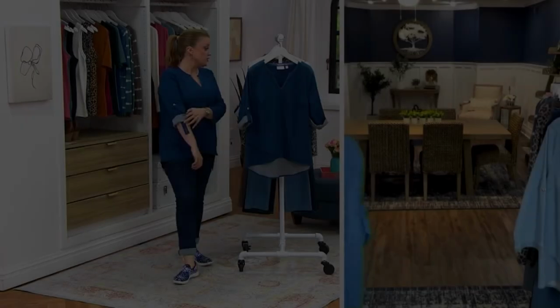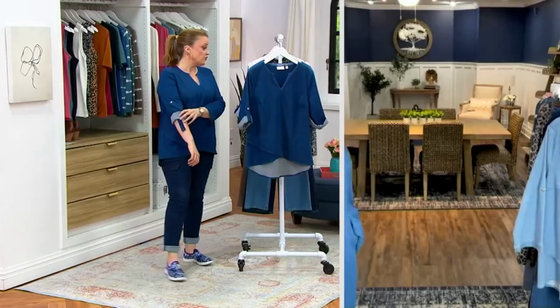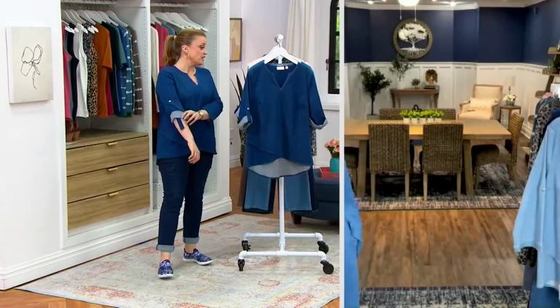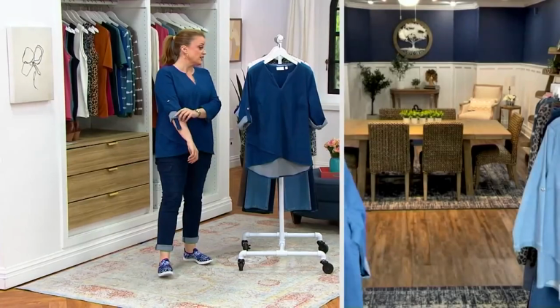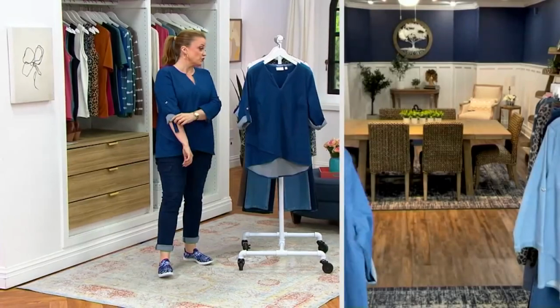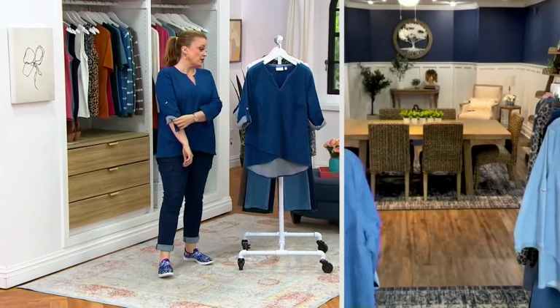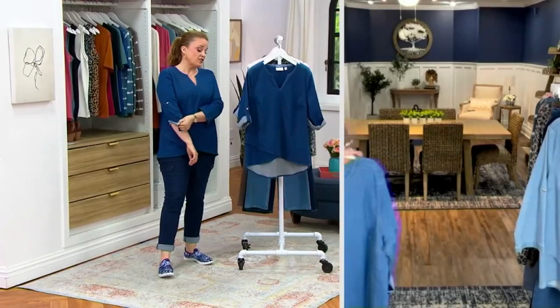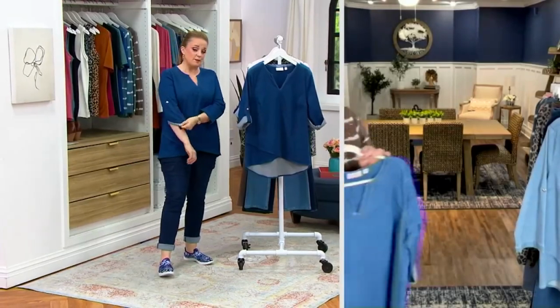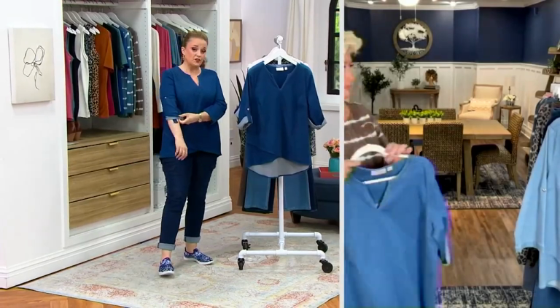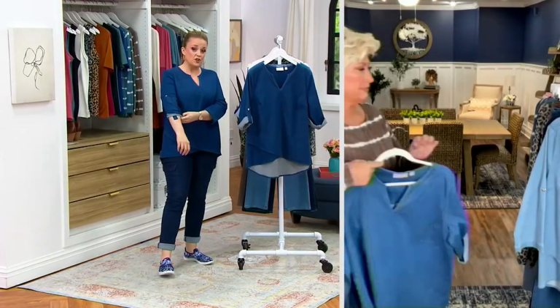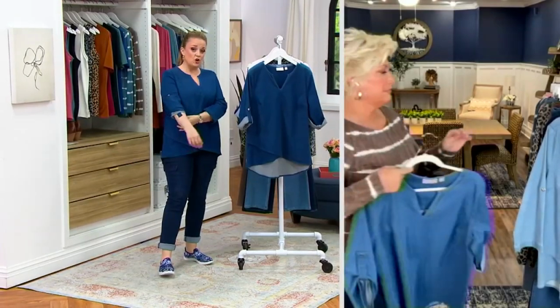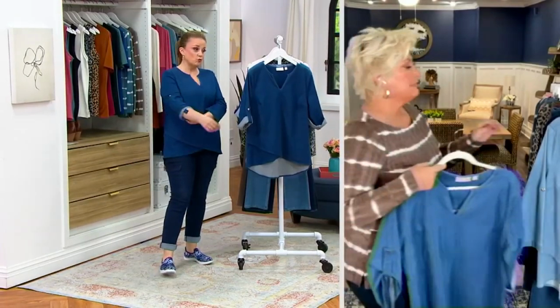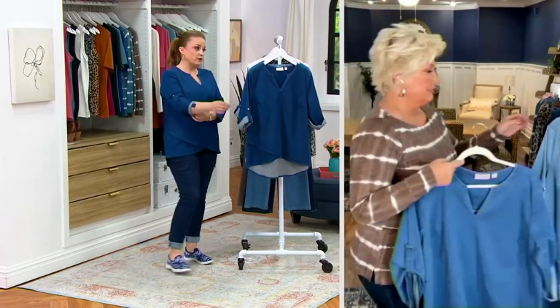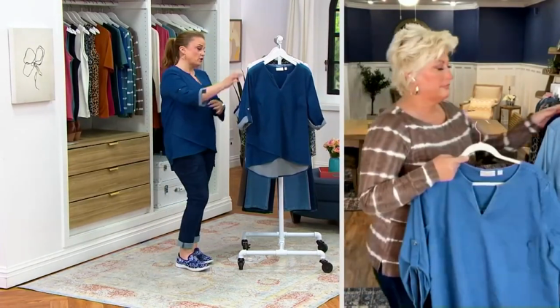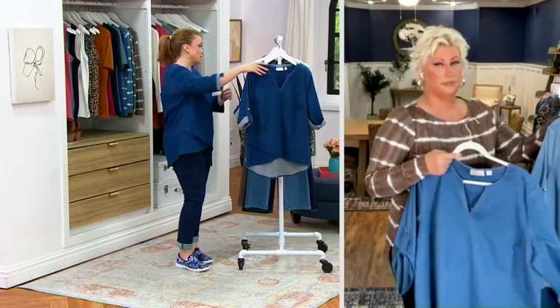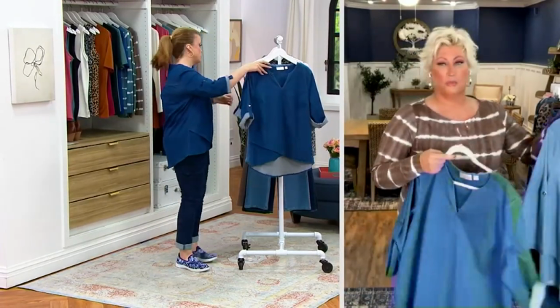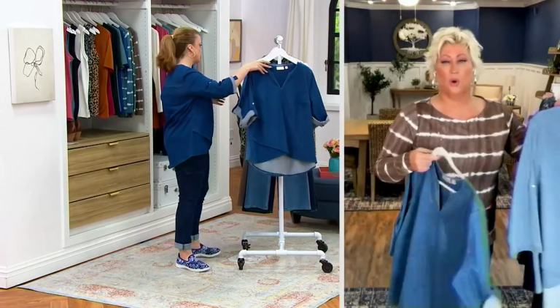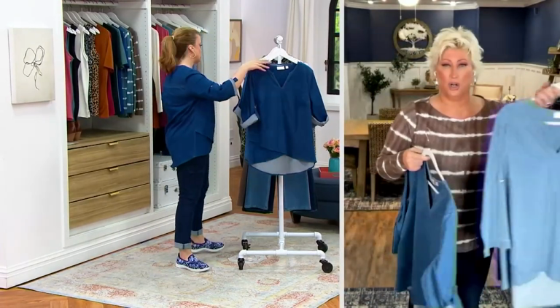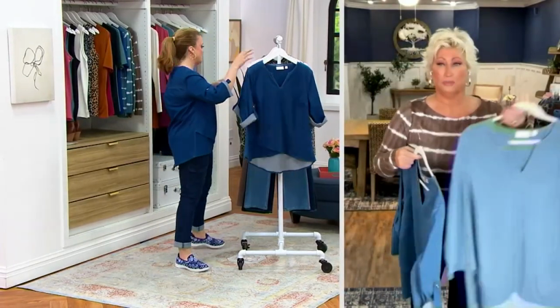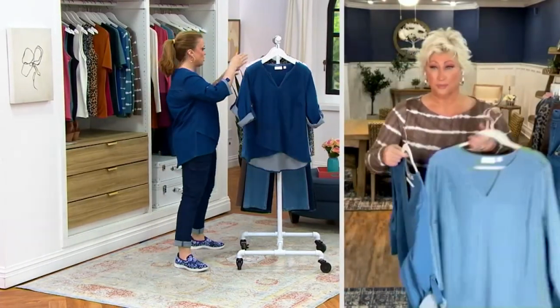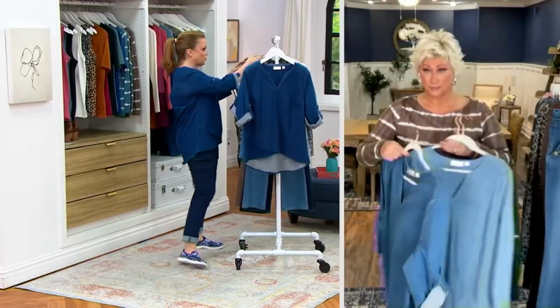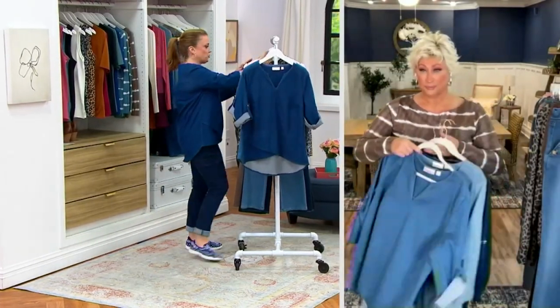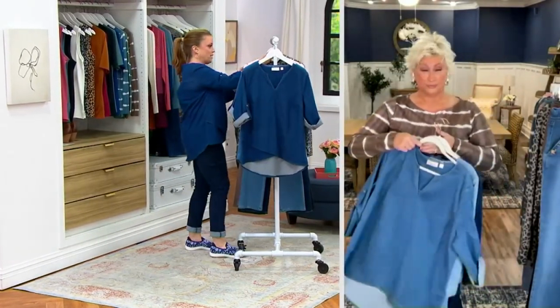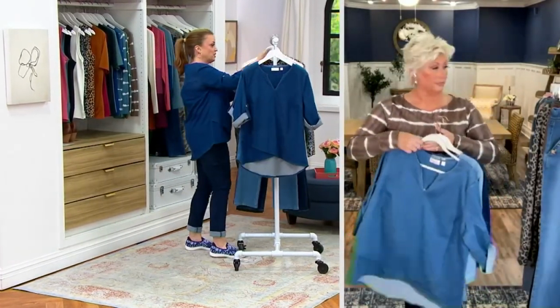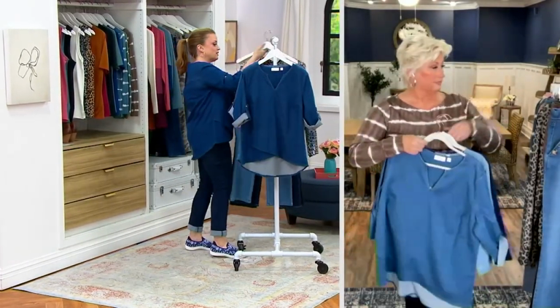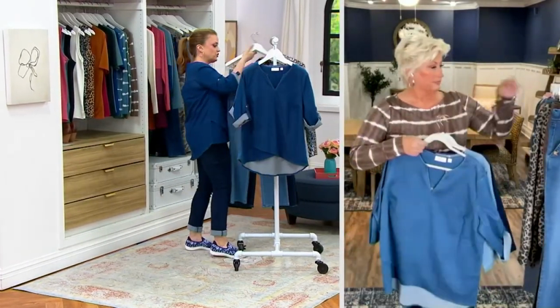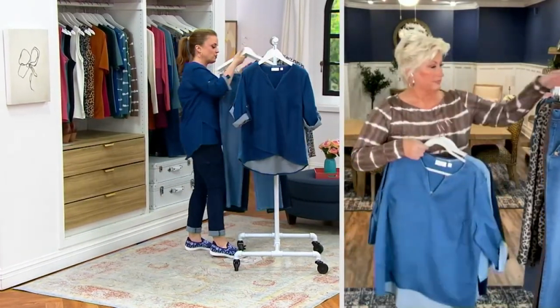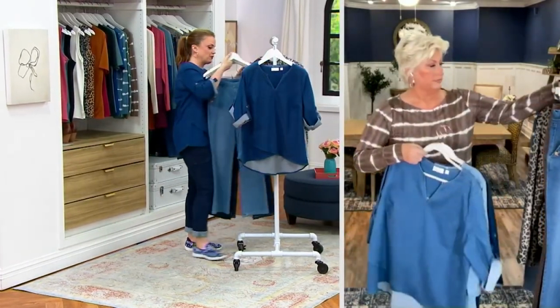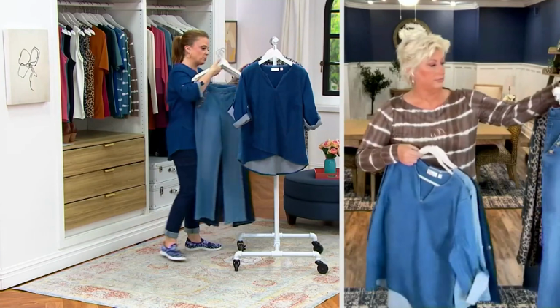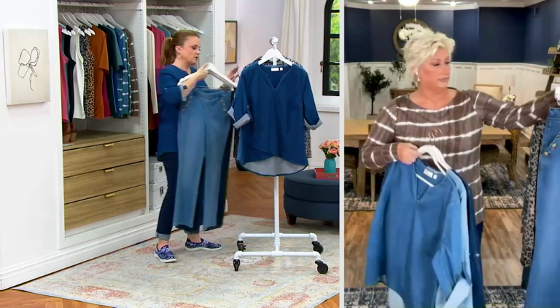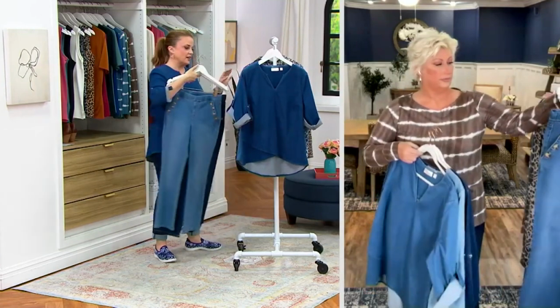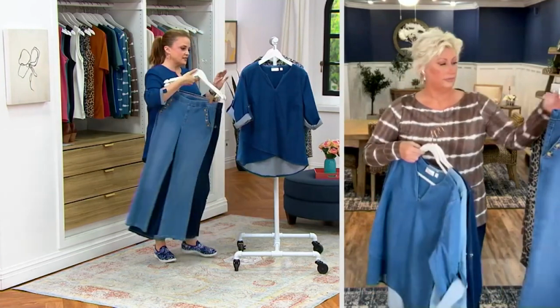When you see a clearance price, that means no reorder. We're moving on — lightwash is sold out. Let's talk about those boot cuts.